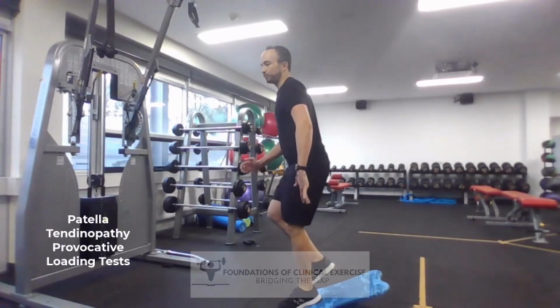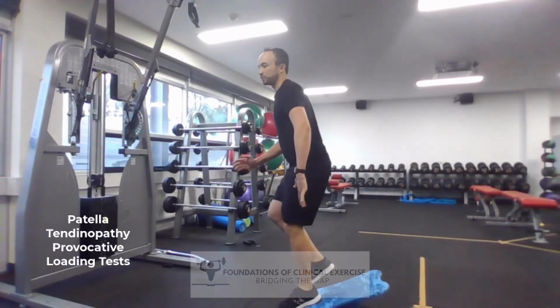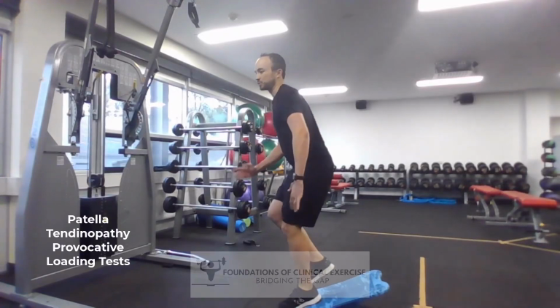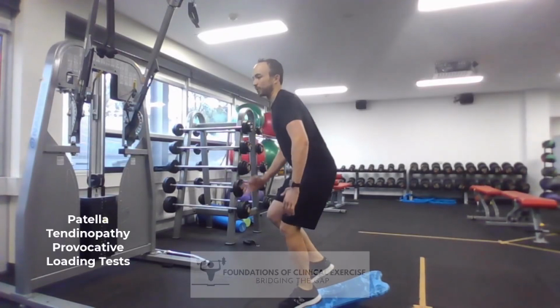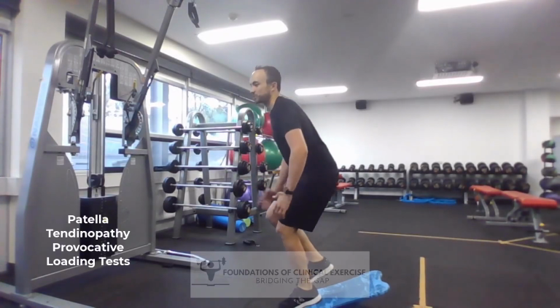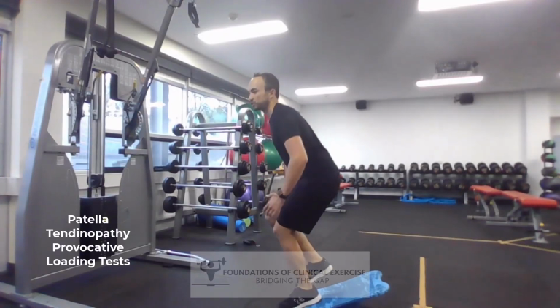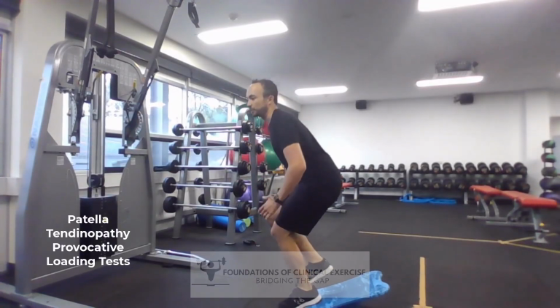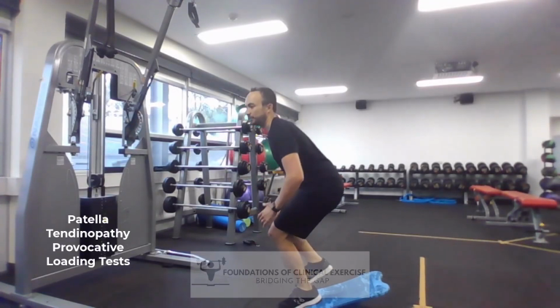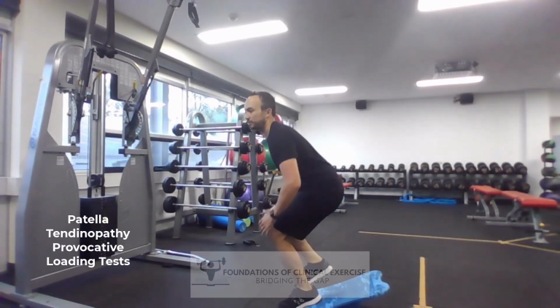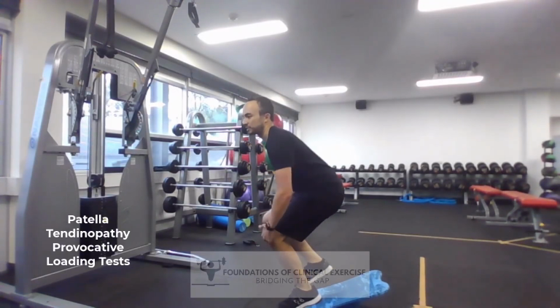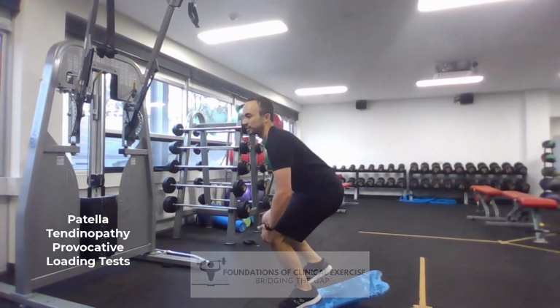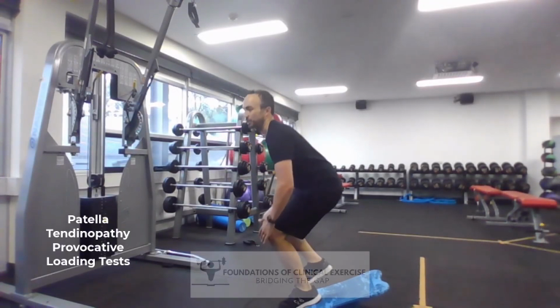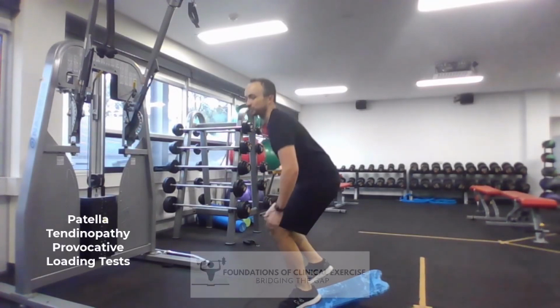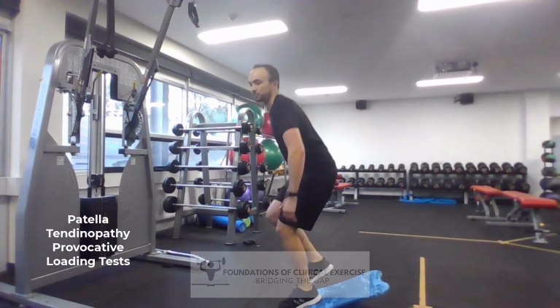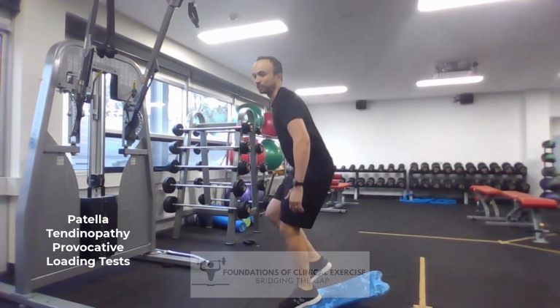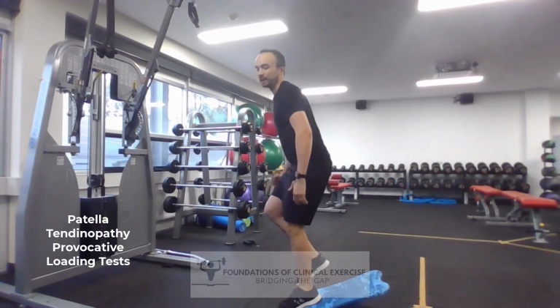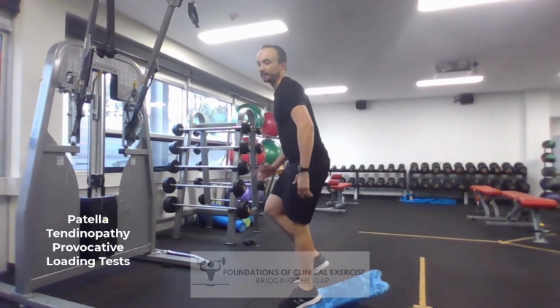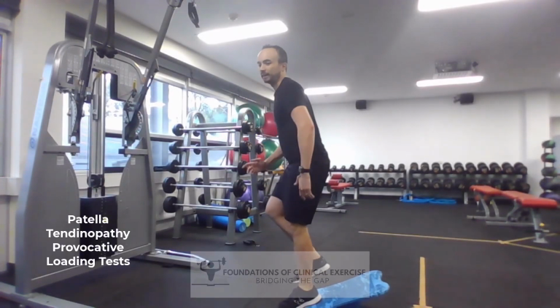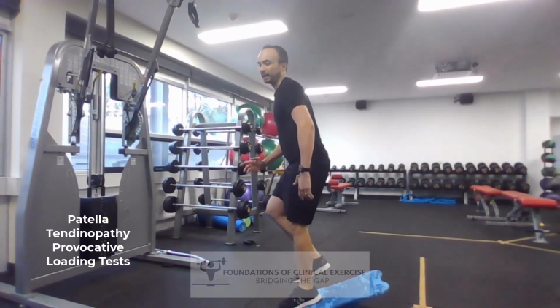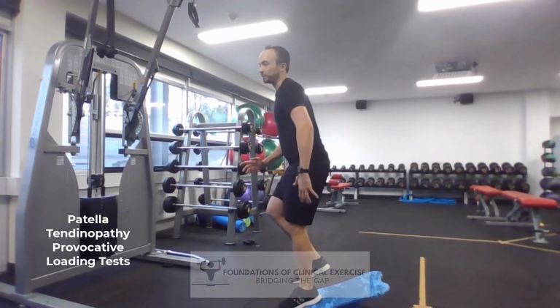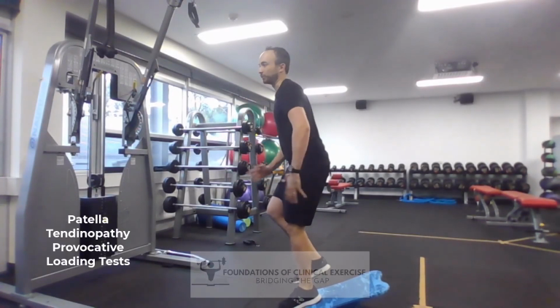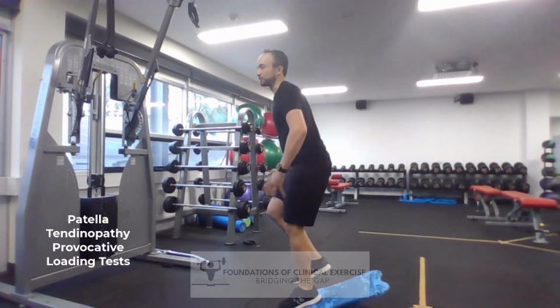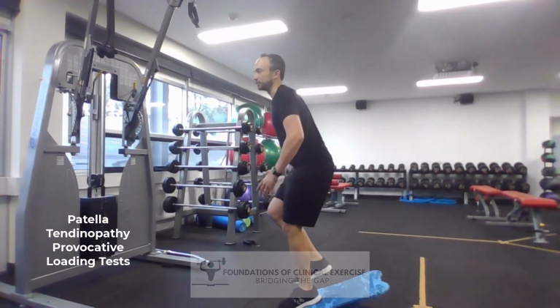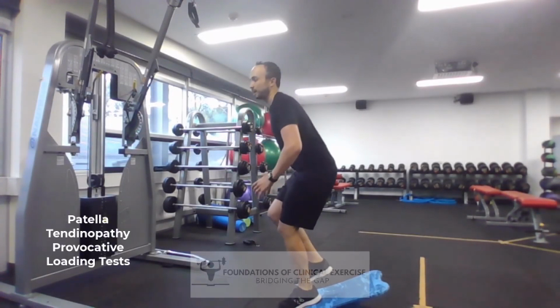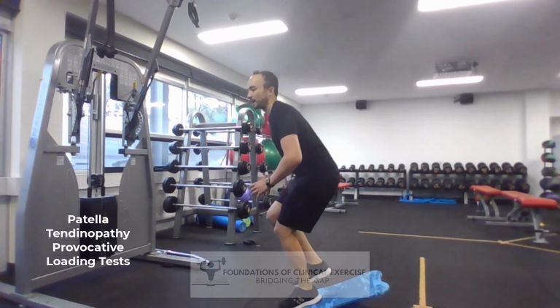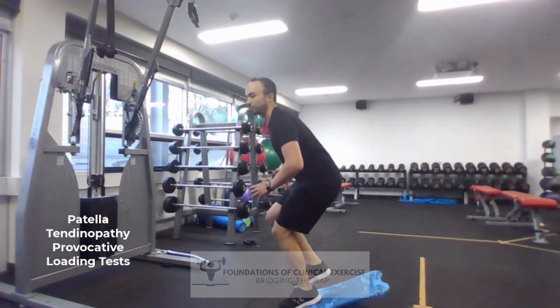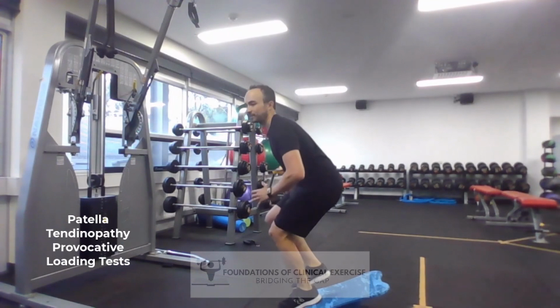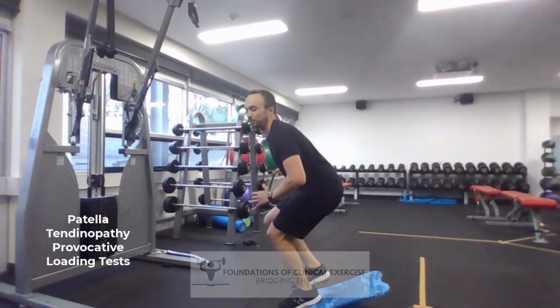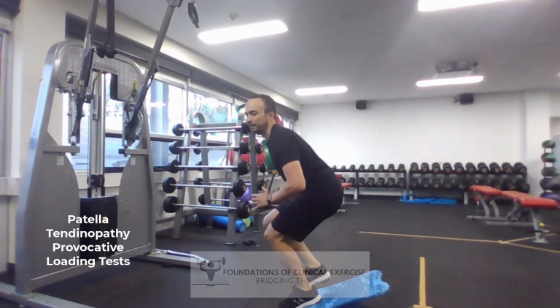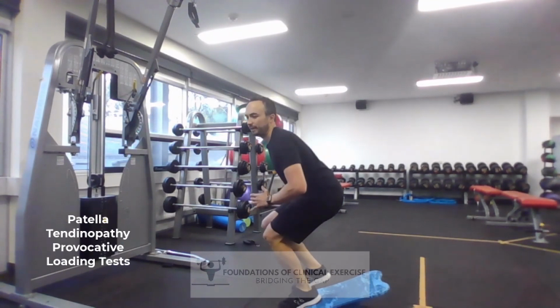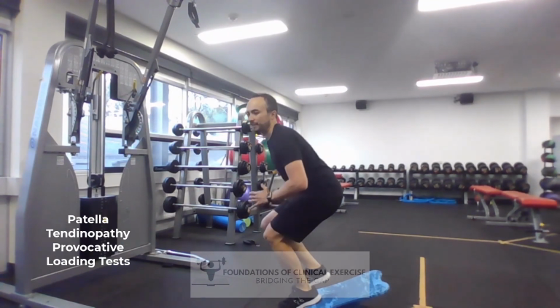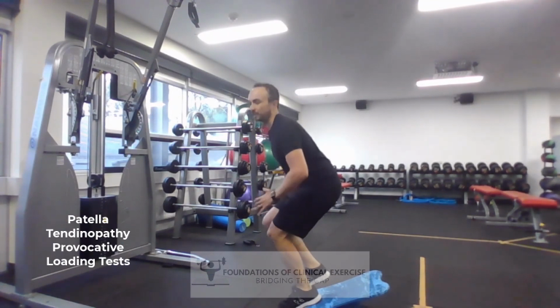Five or six reps should be enough to start to bring on some sort of pain, and be looking to rate that pain out of ten.